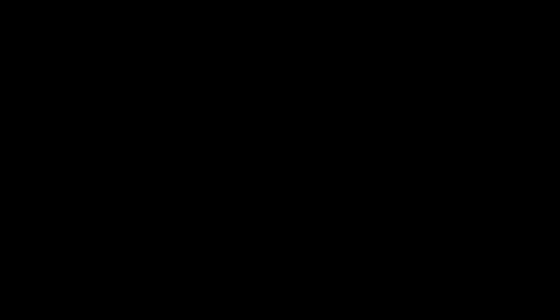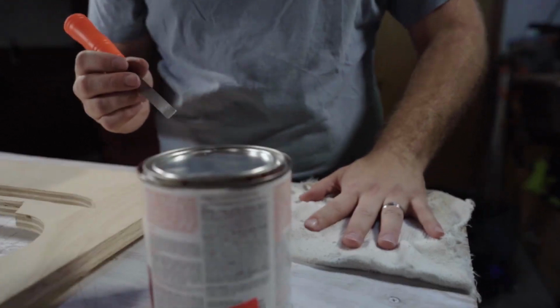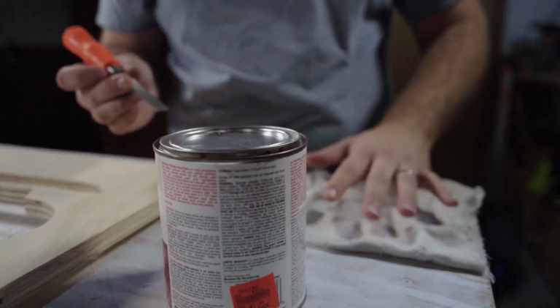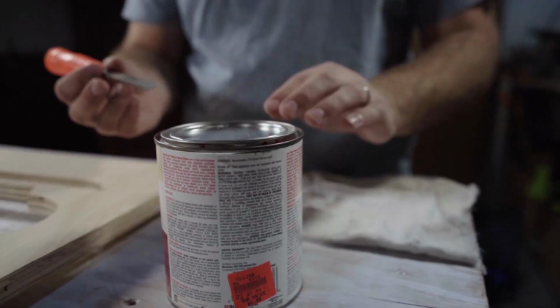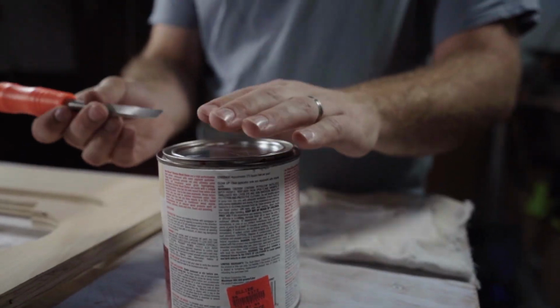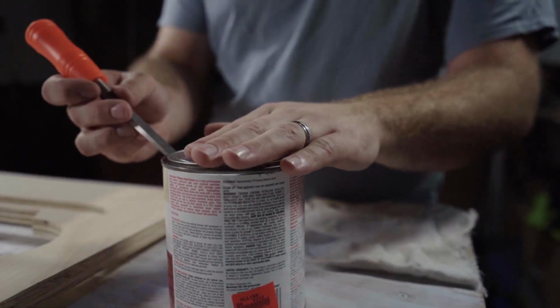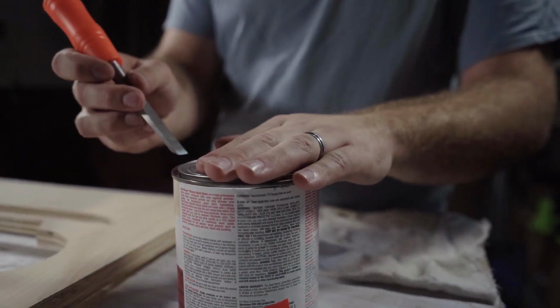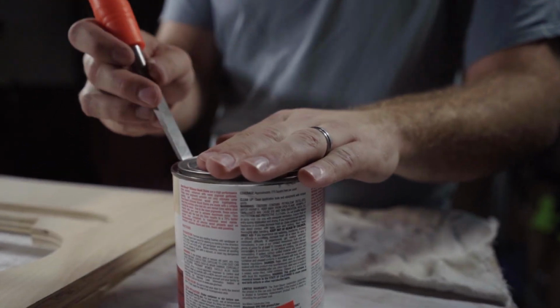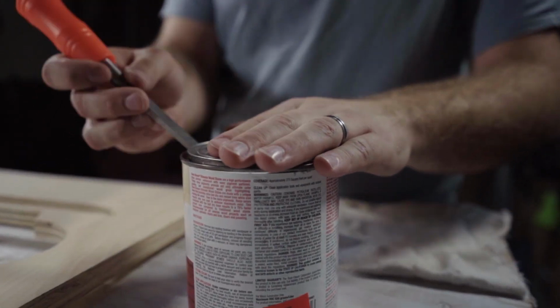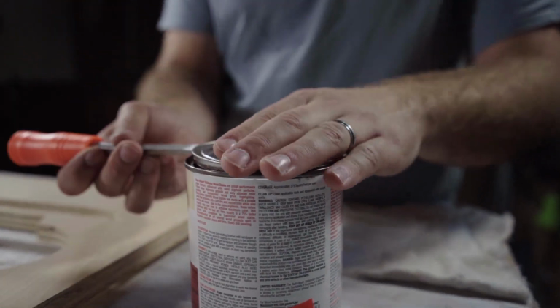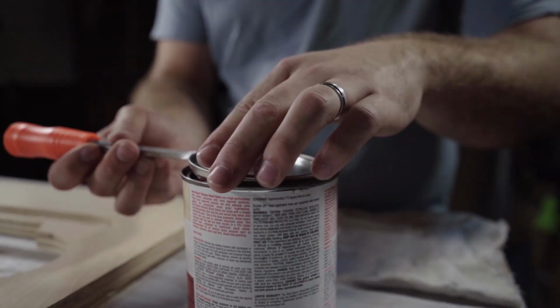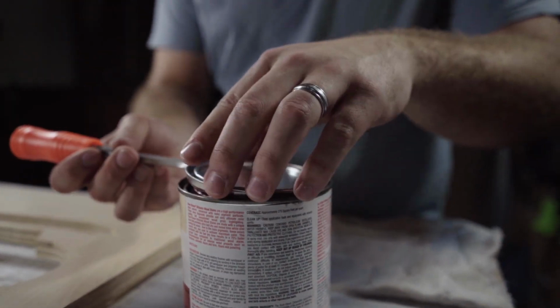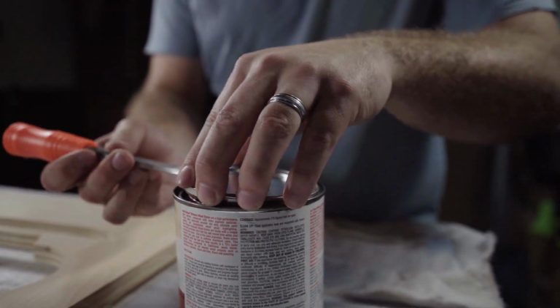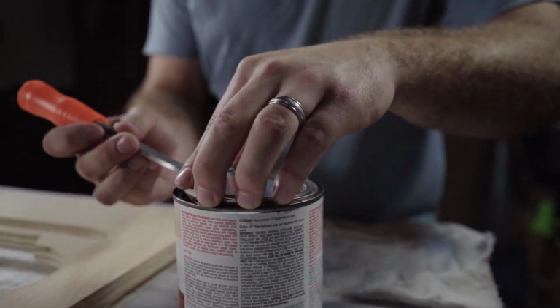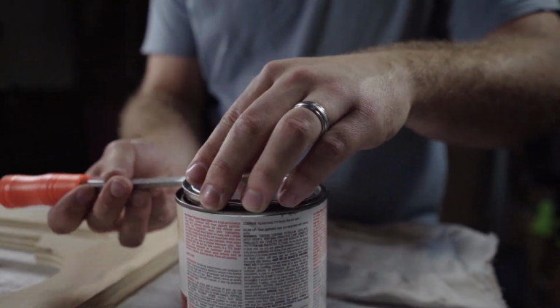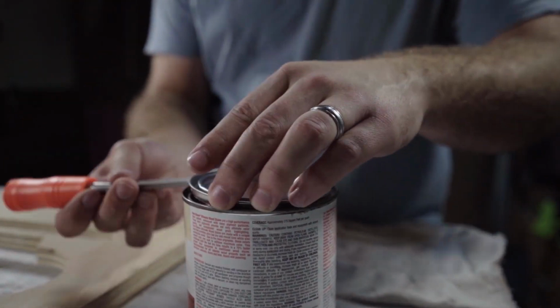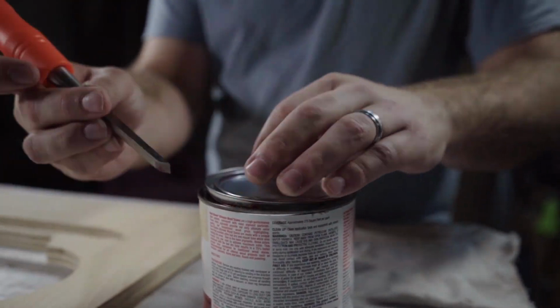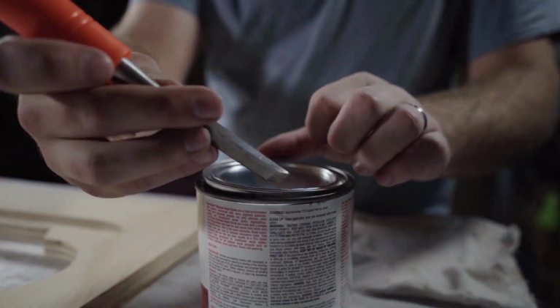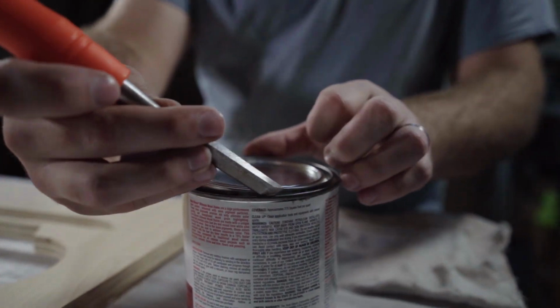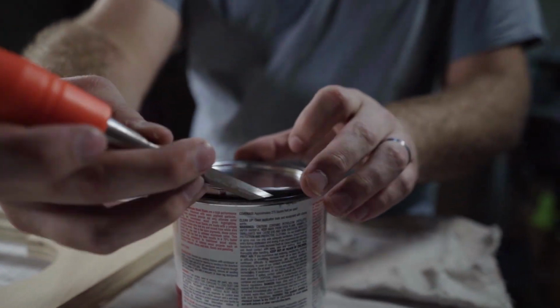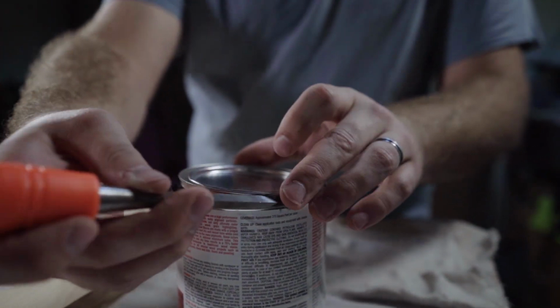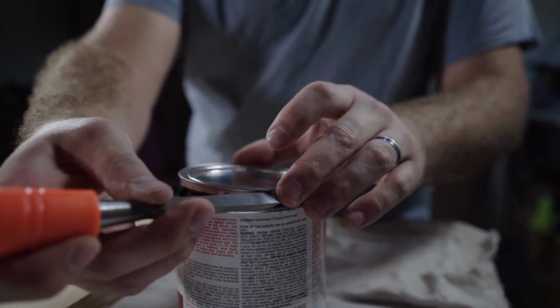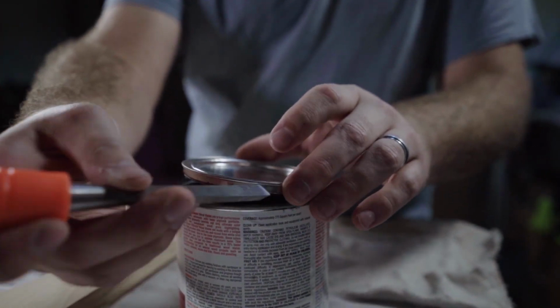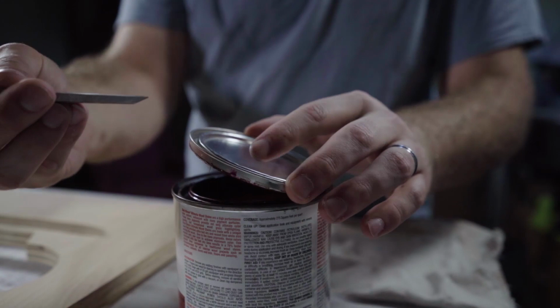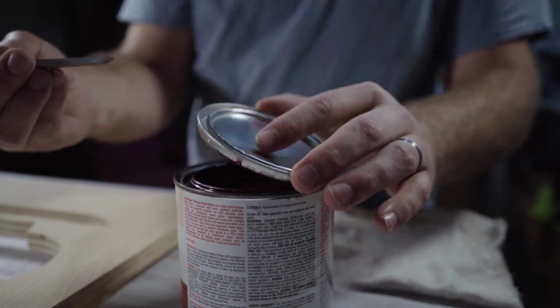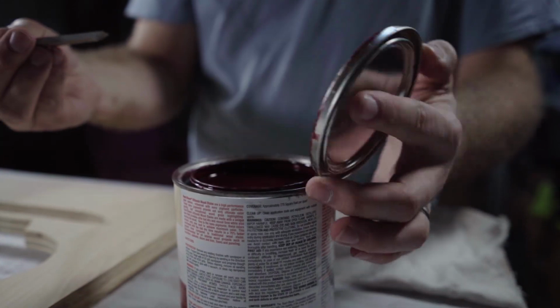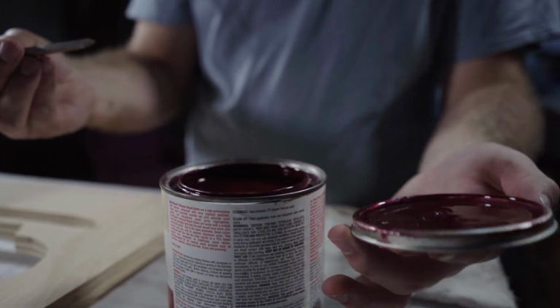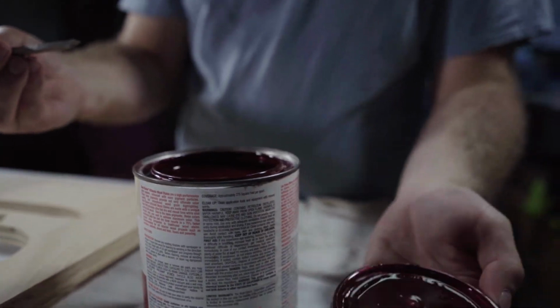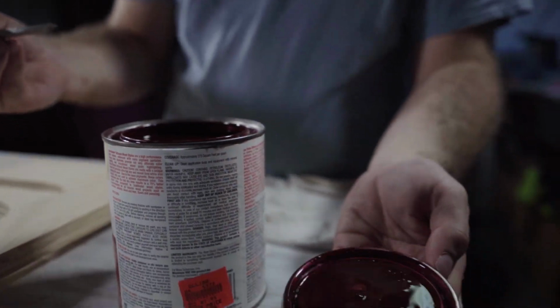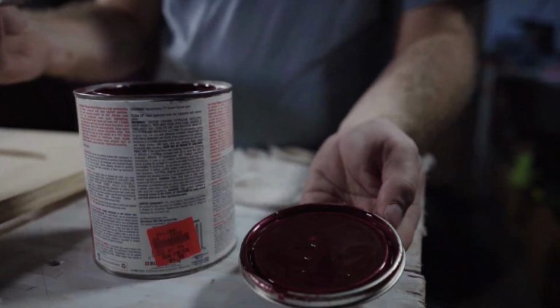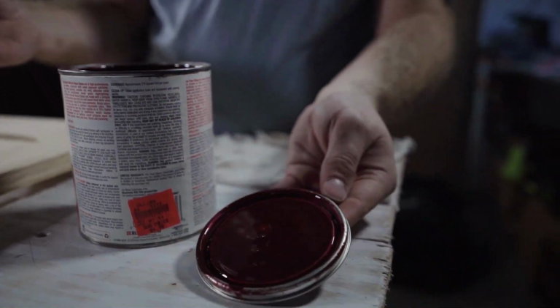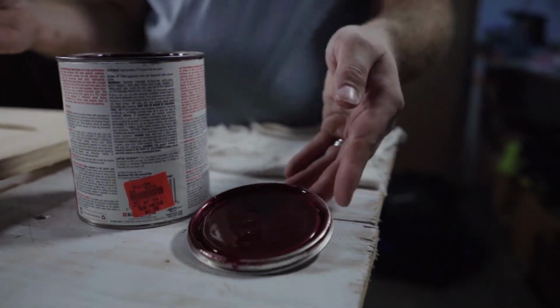Now grab the stain that you've selected, go ahead and open it, and grab something to apply it to the wood with, because it's time to stain the face of your sign.